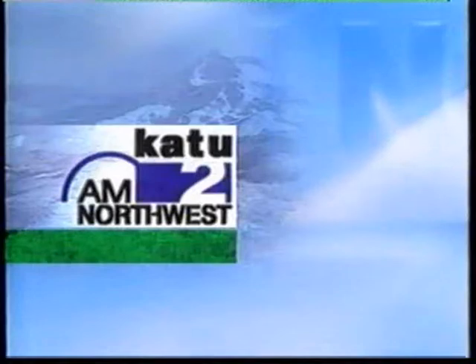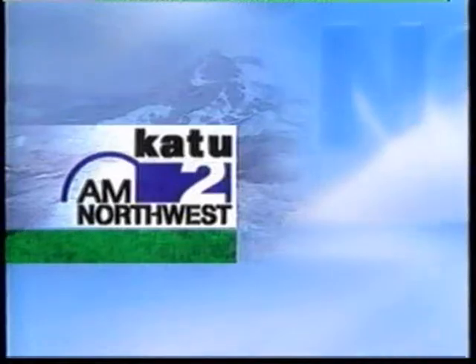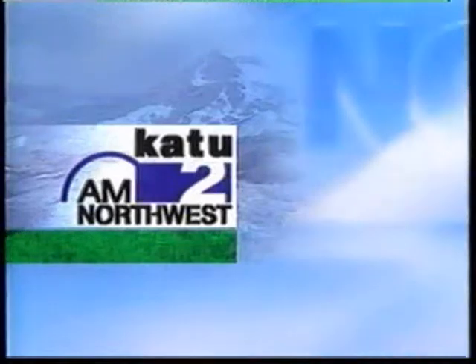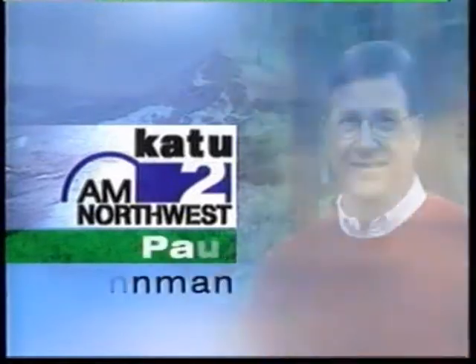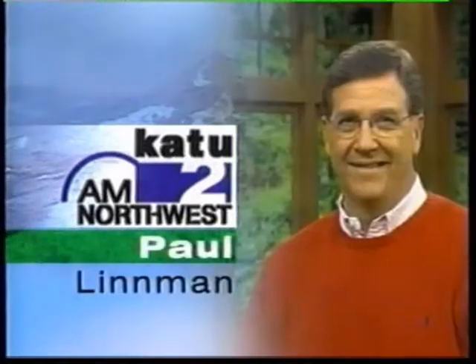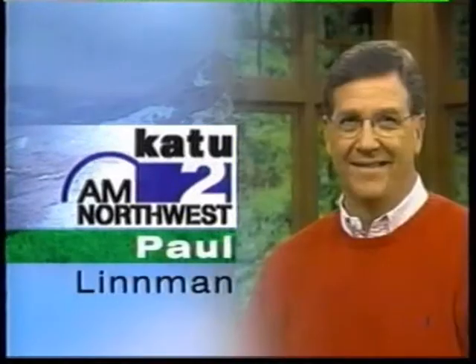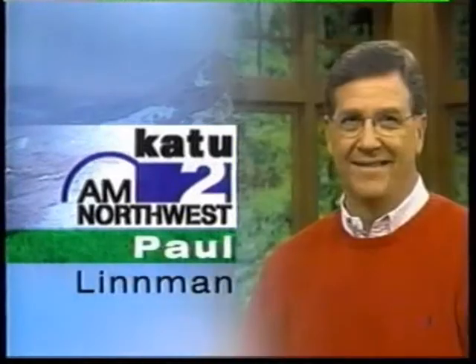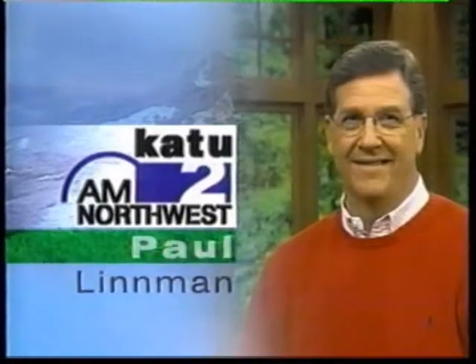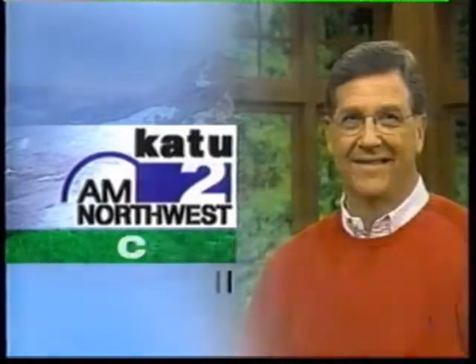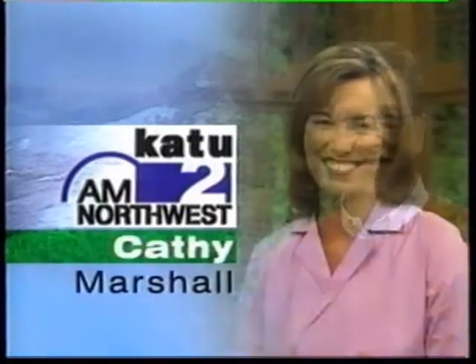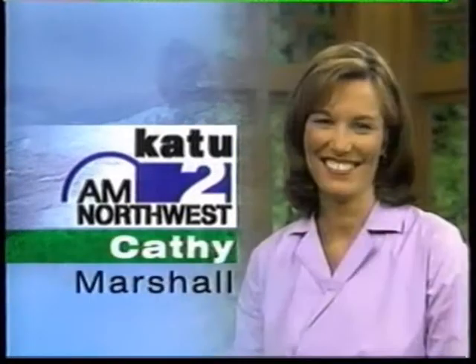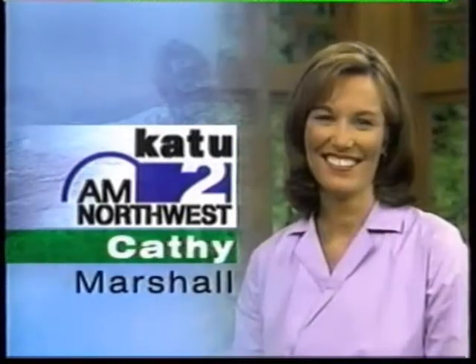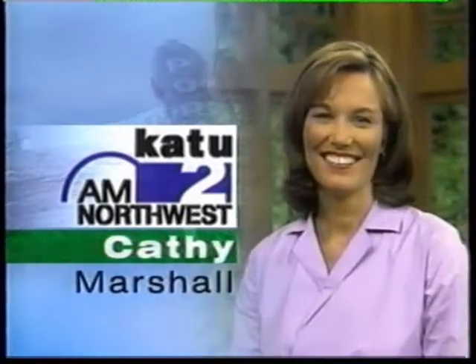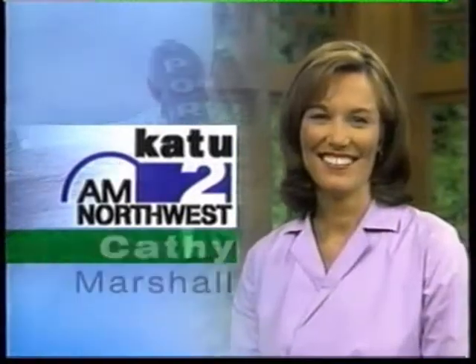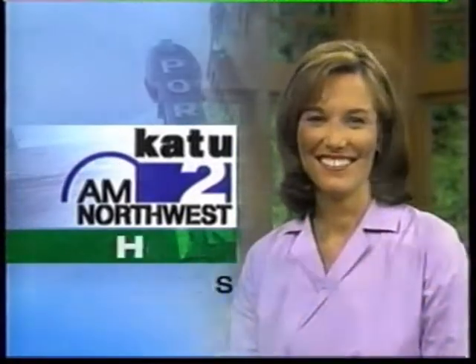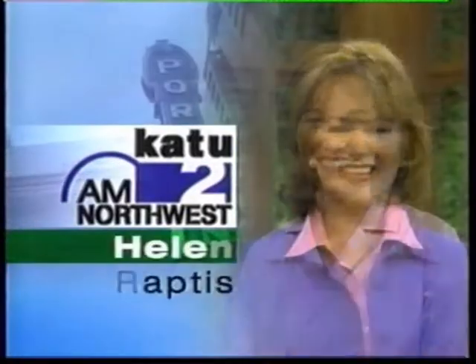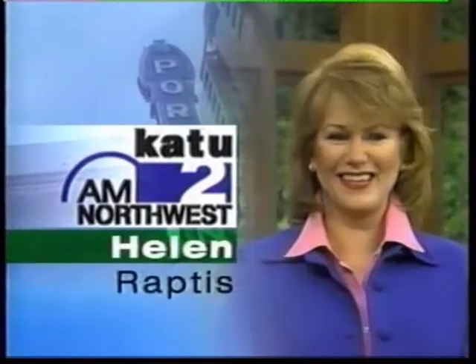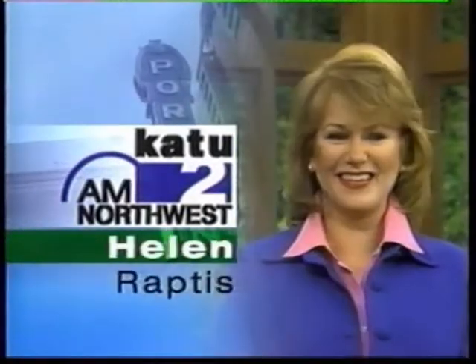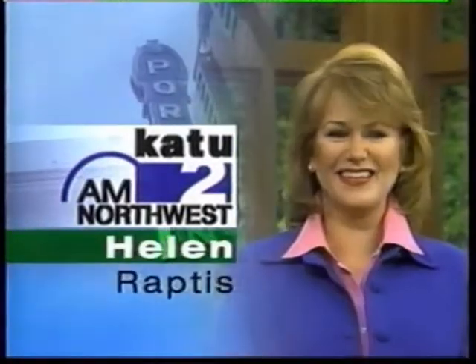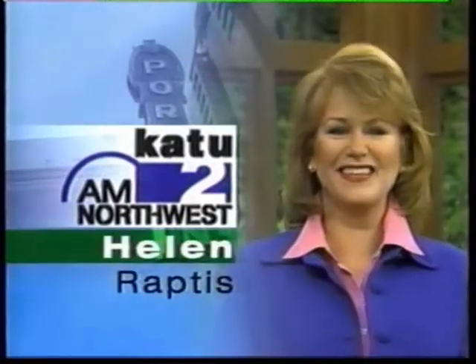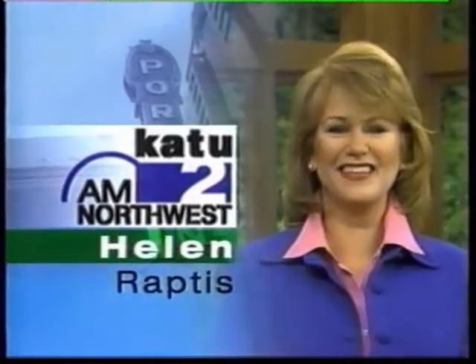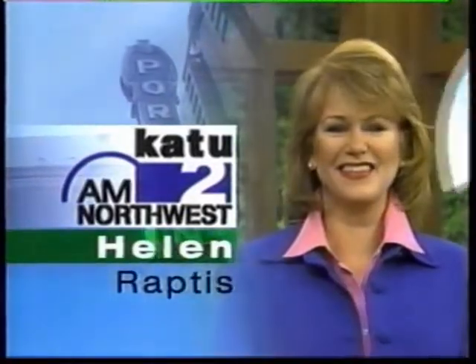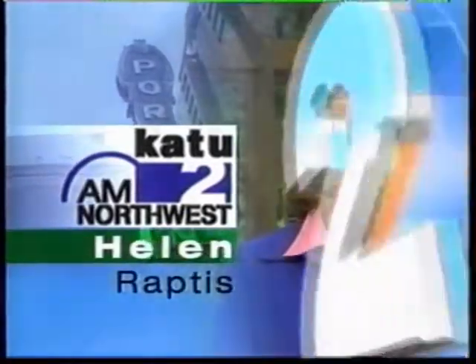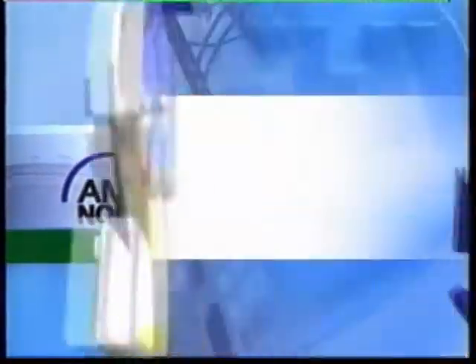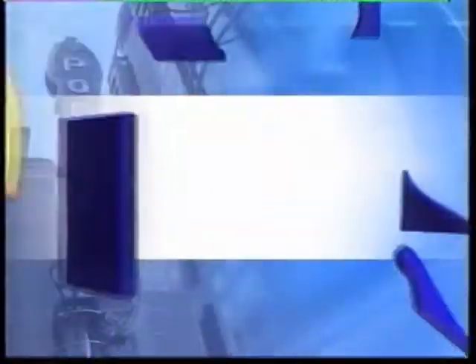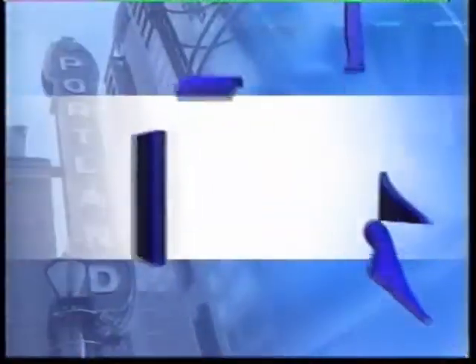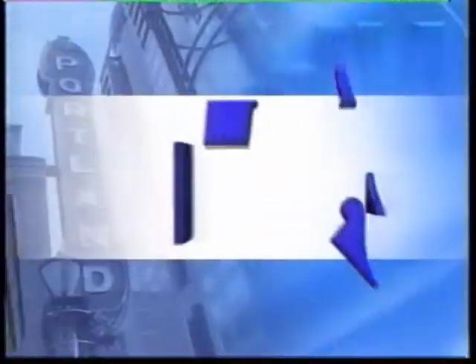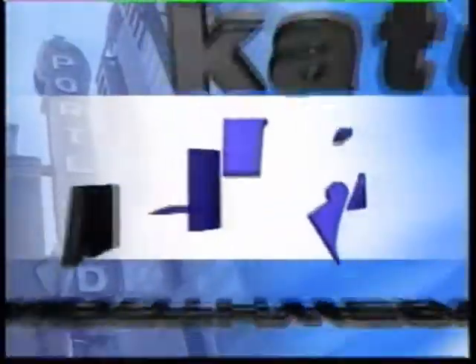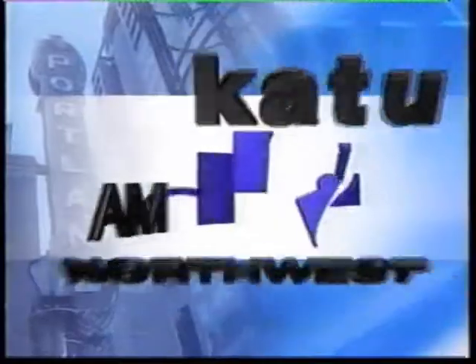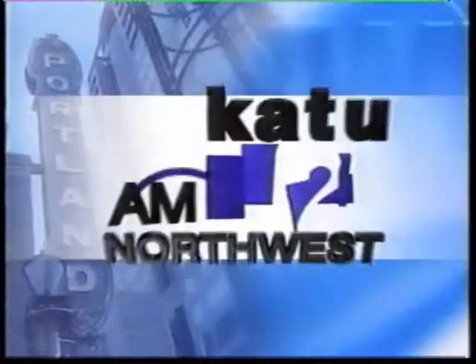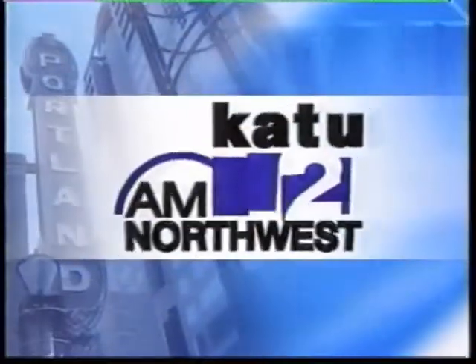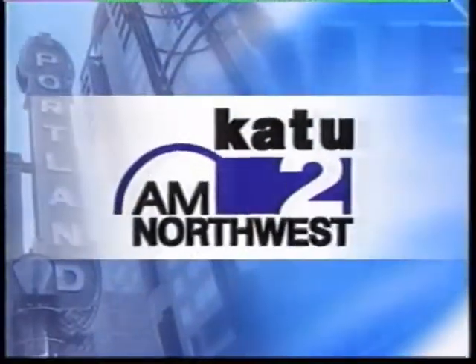Live with Paul Lindman, Kathy Marshall, and Helen Raptors. Here are Paul and Kathy.